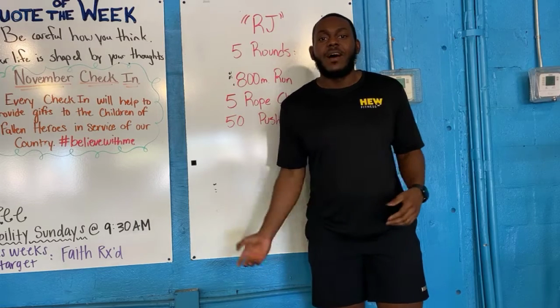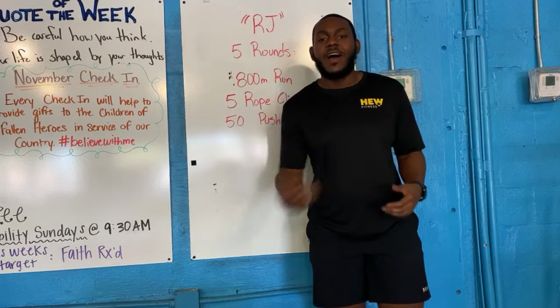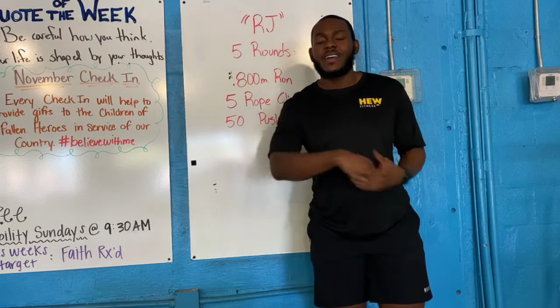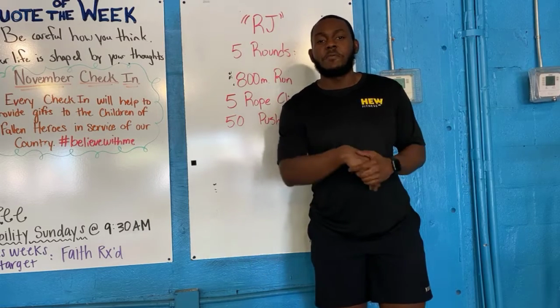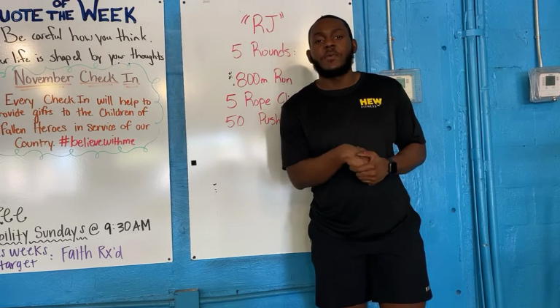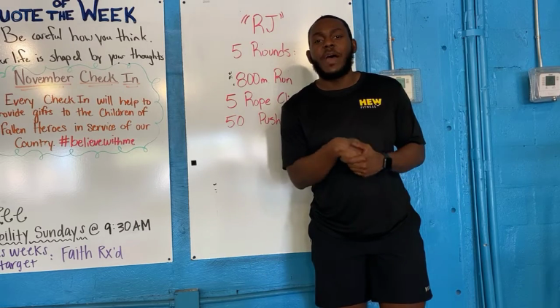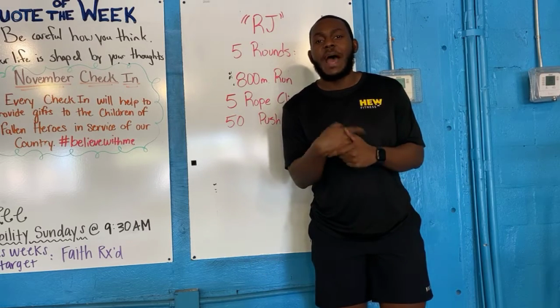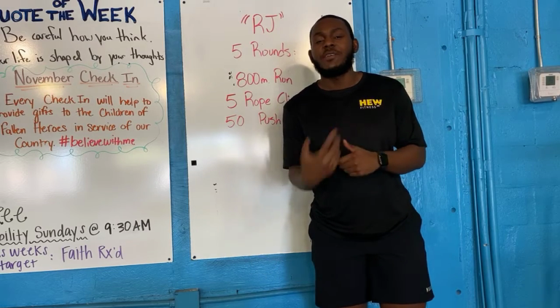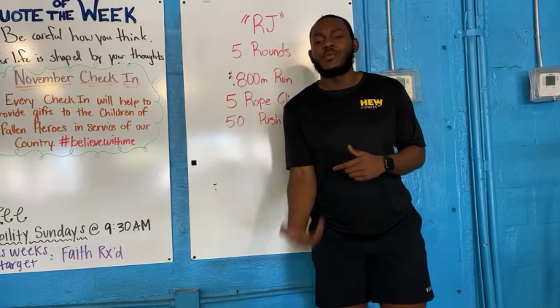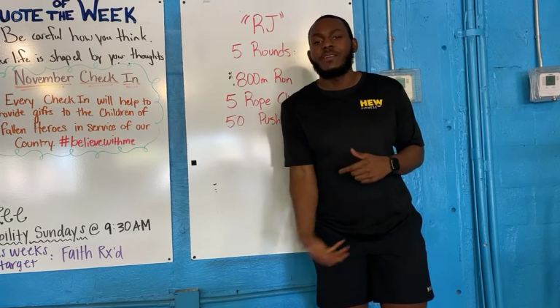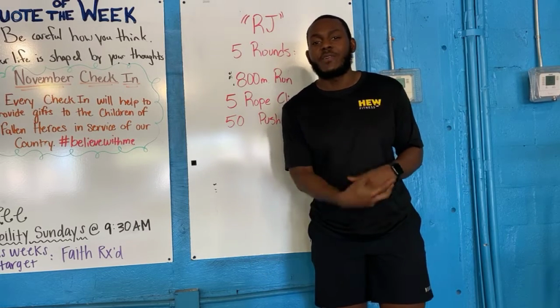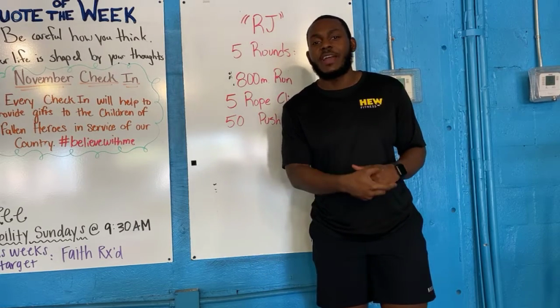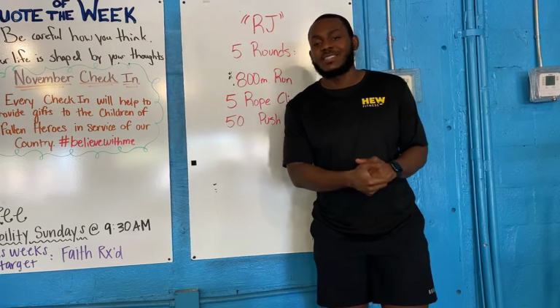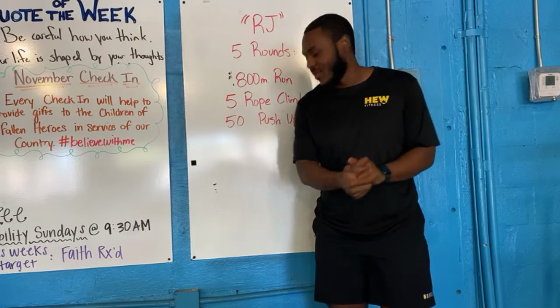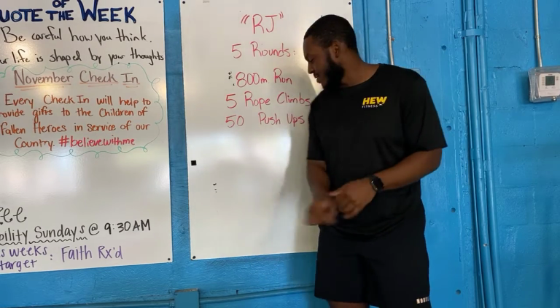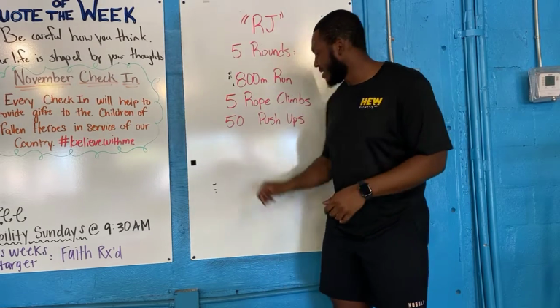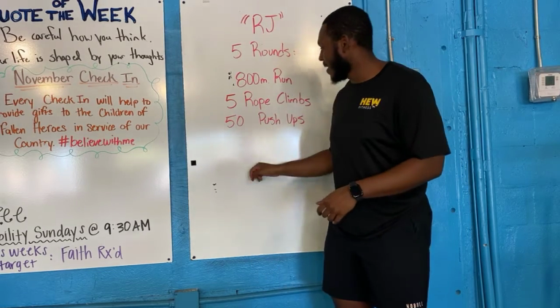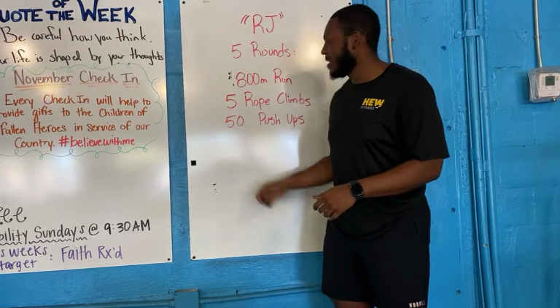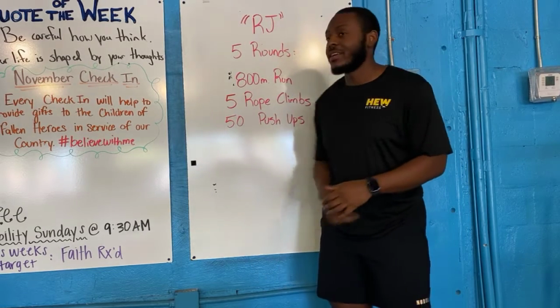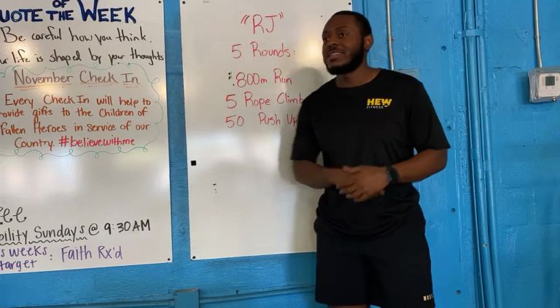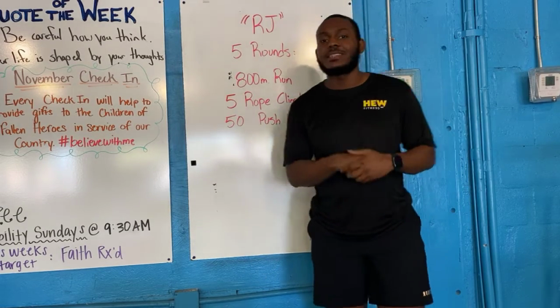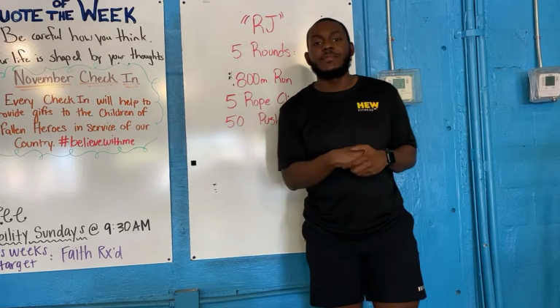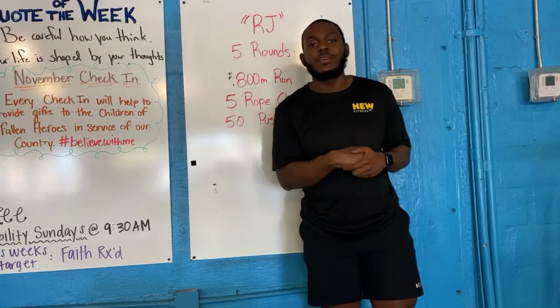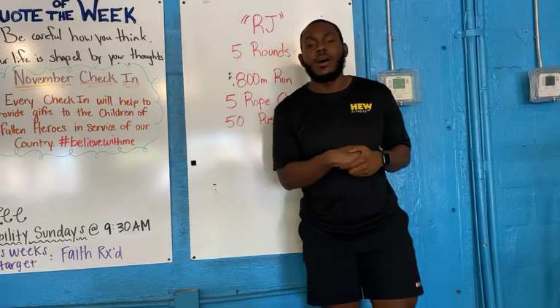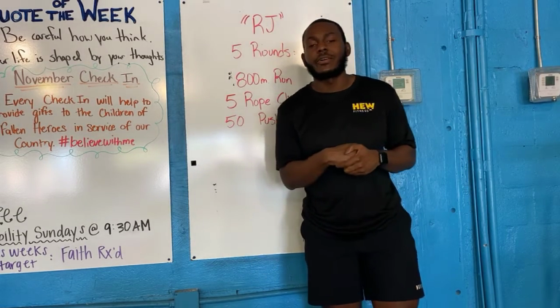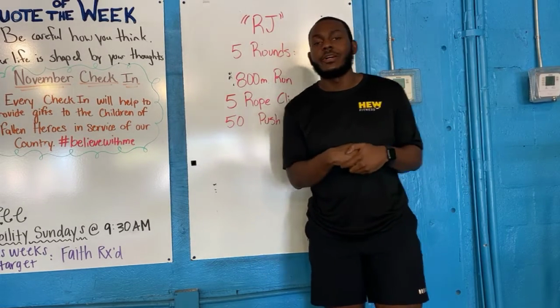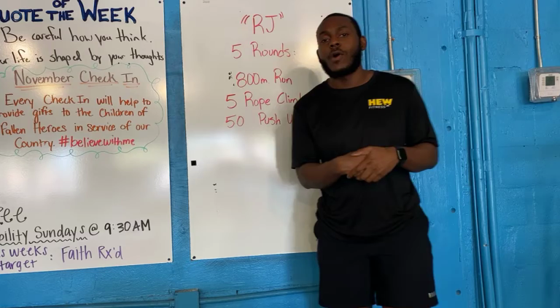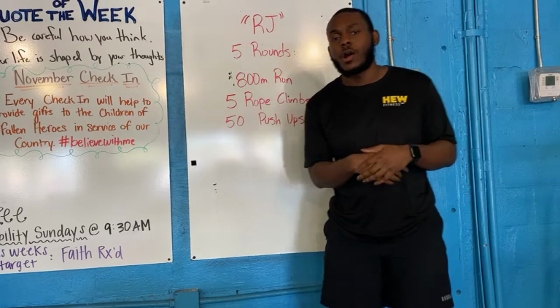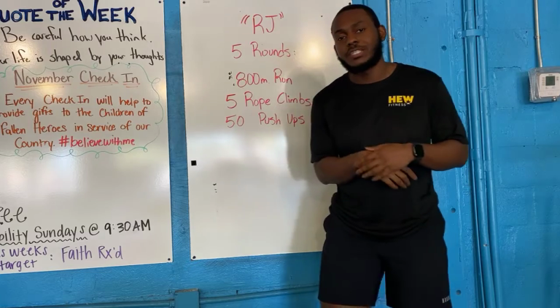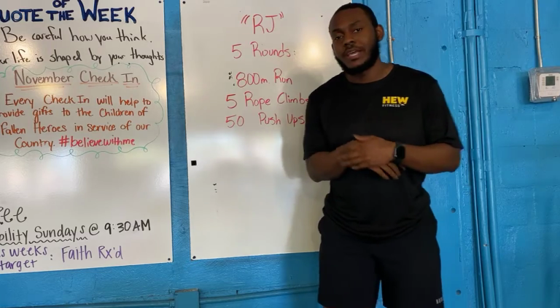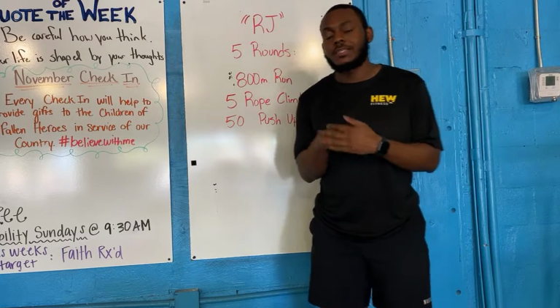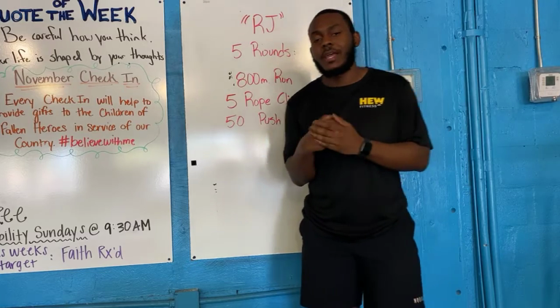All right, good people. Happy Red Friday. So as you see right here, it is going to be in honor of RJ today.